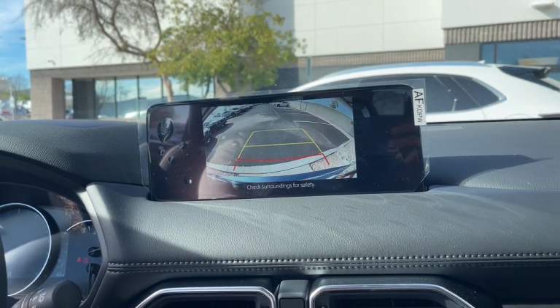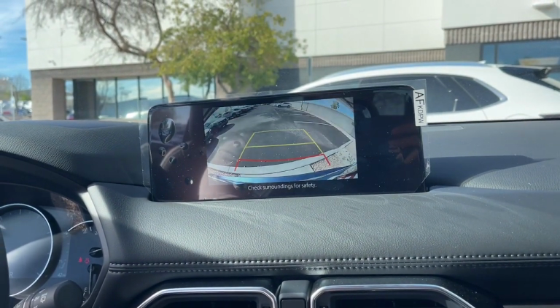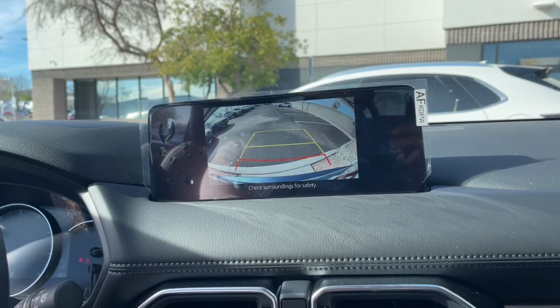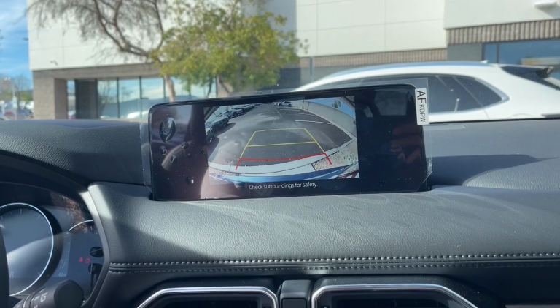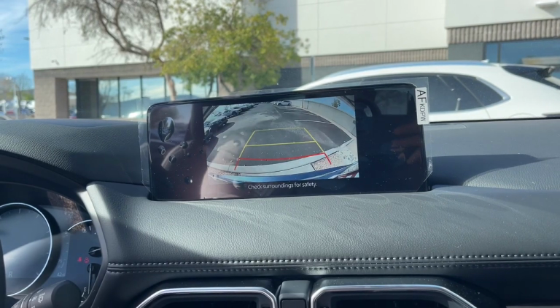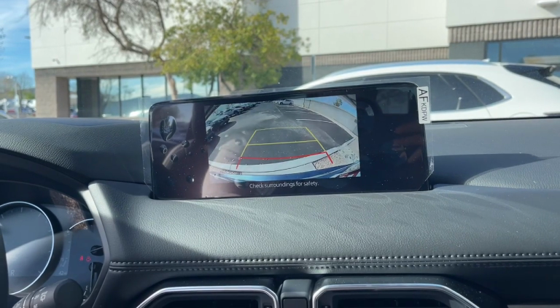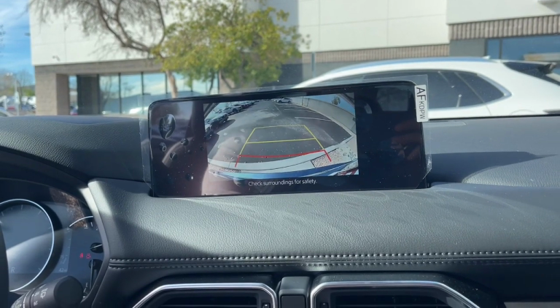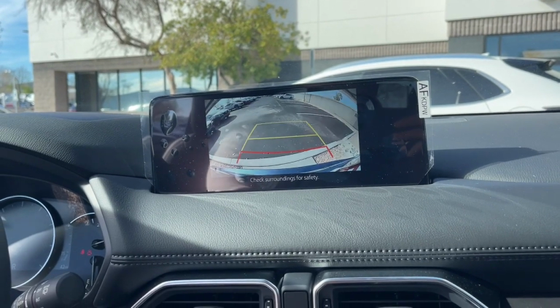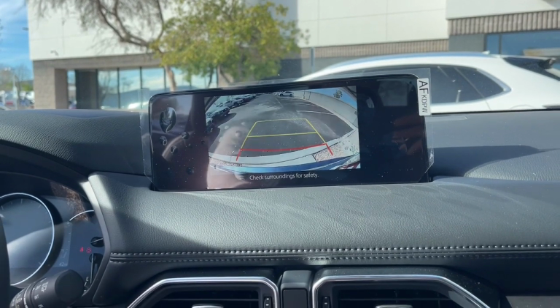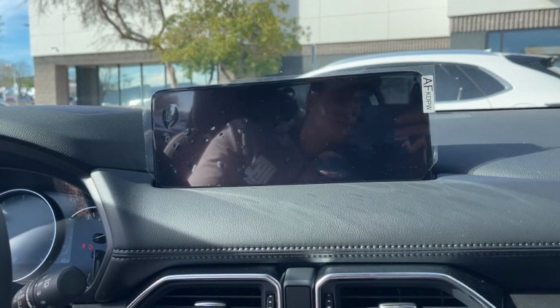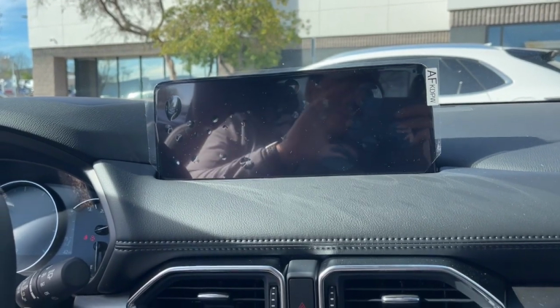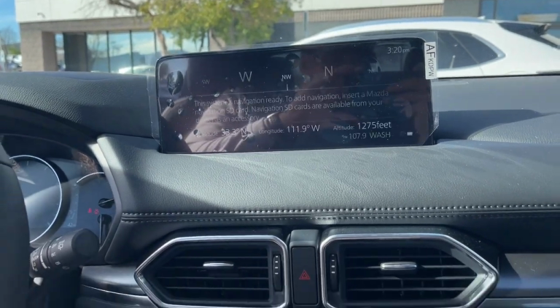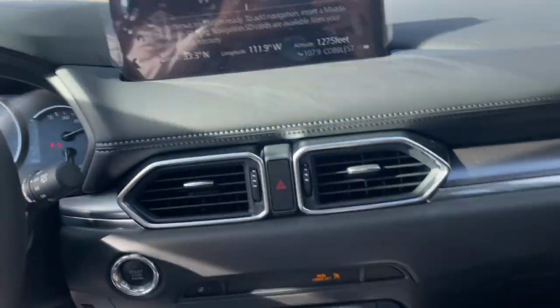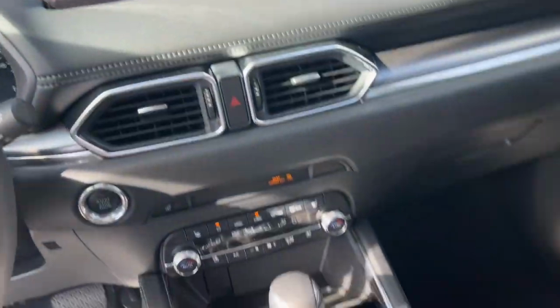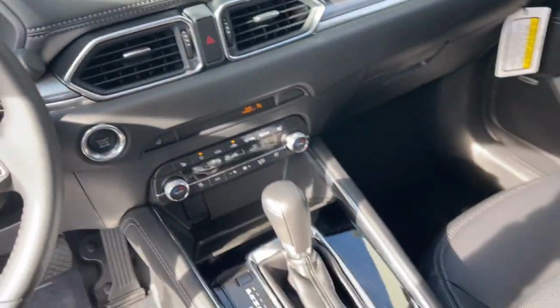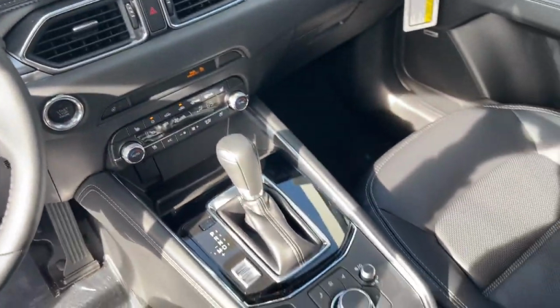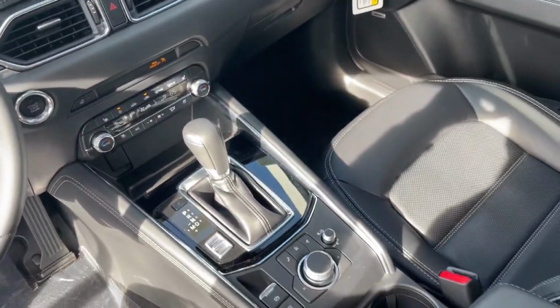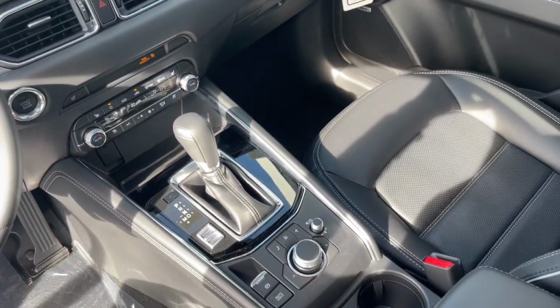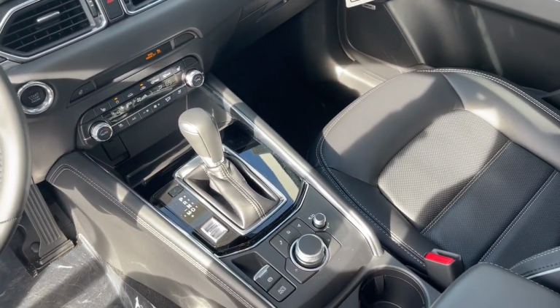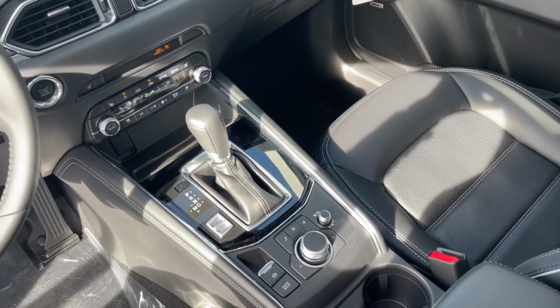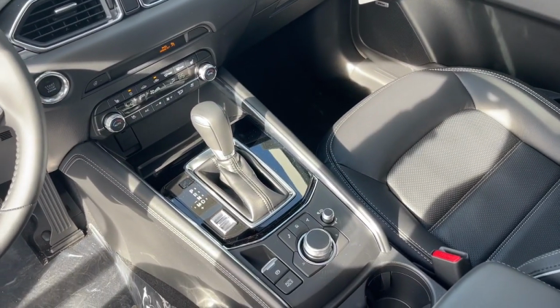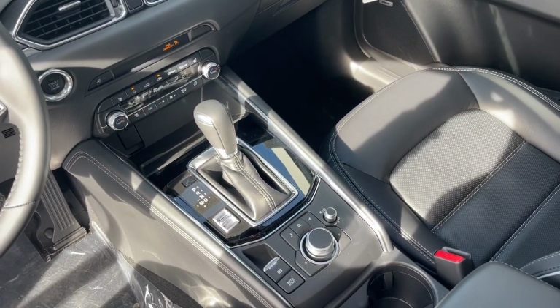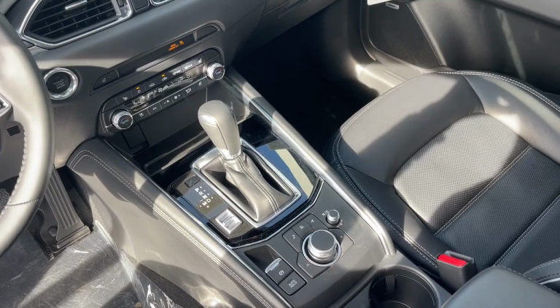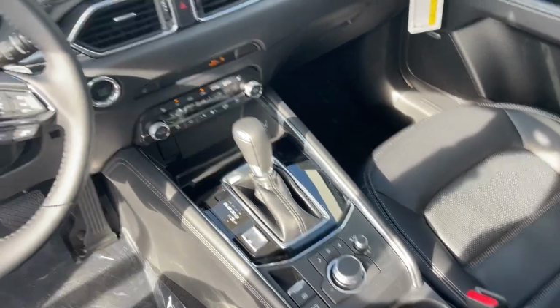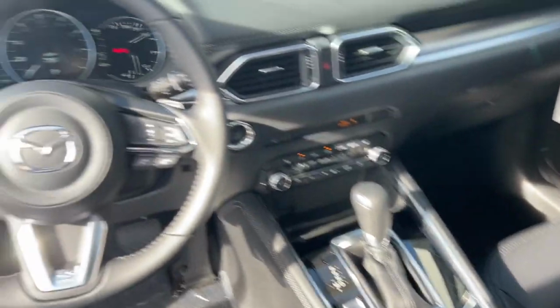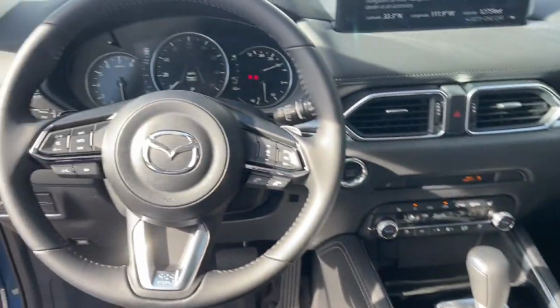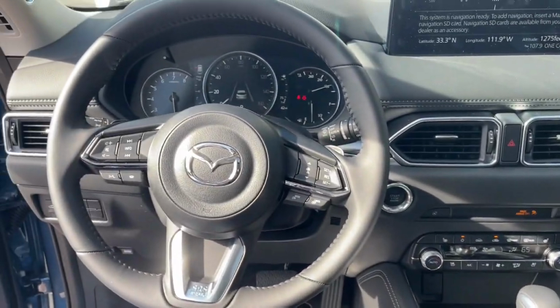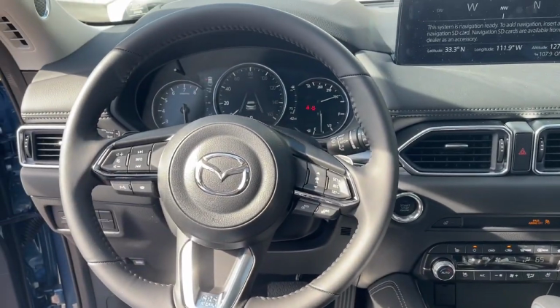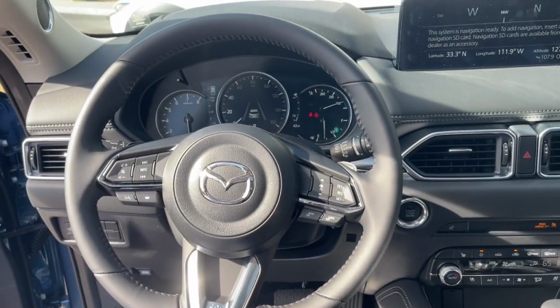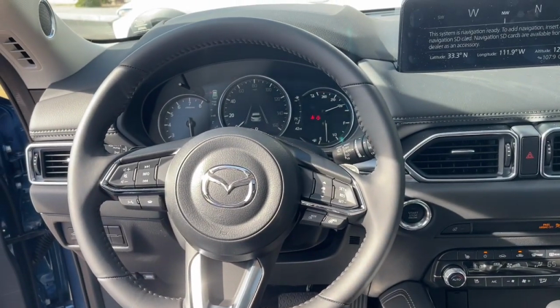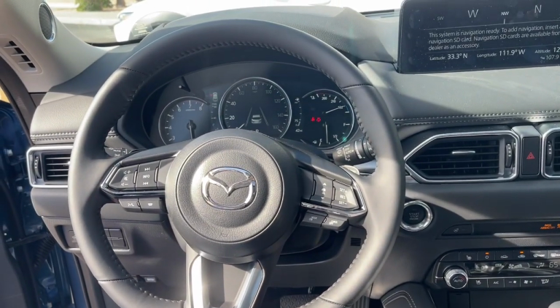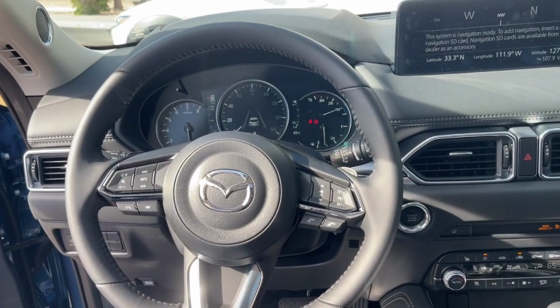Lane departure warning, all-wheel drive, sunroof and moonroof, keyless entry, backup camera, and adaptive cruise control.